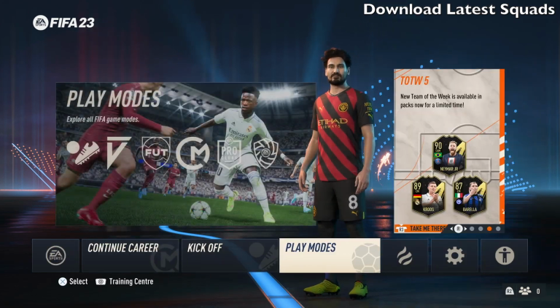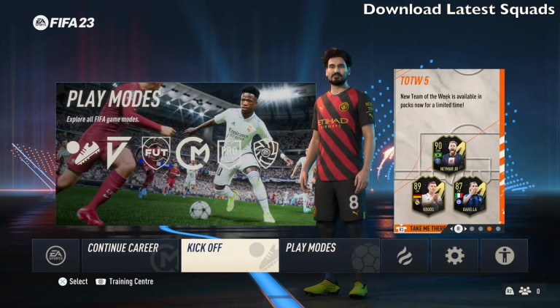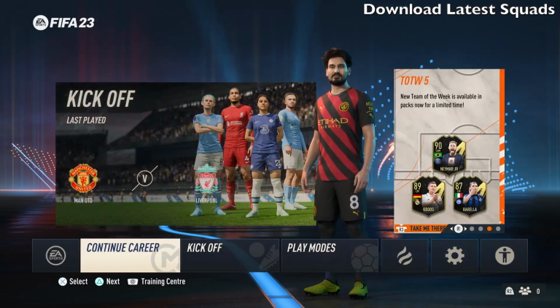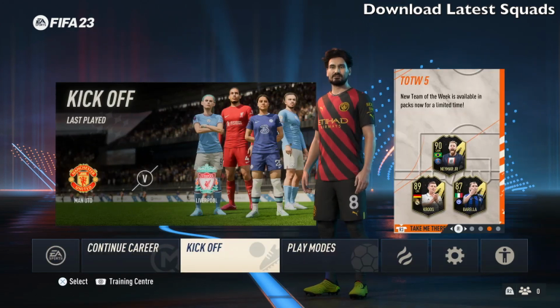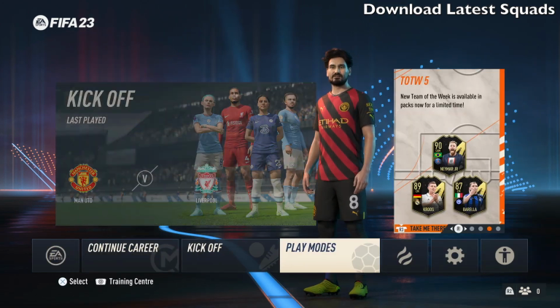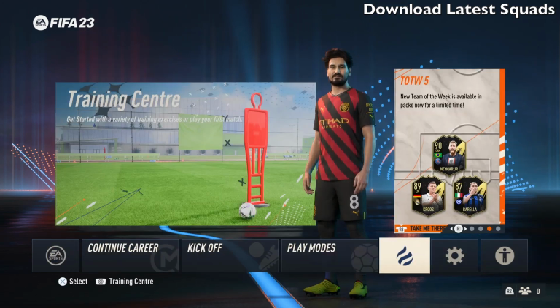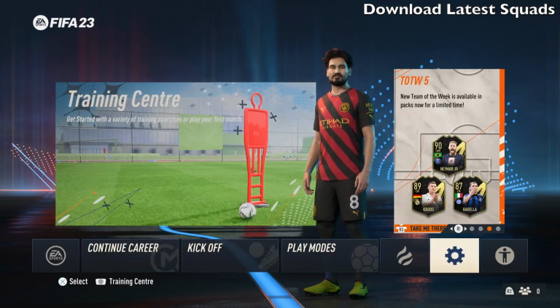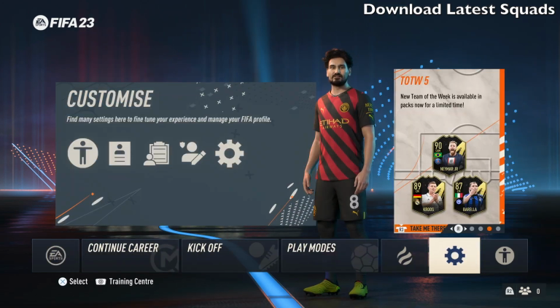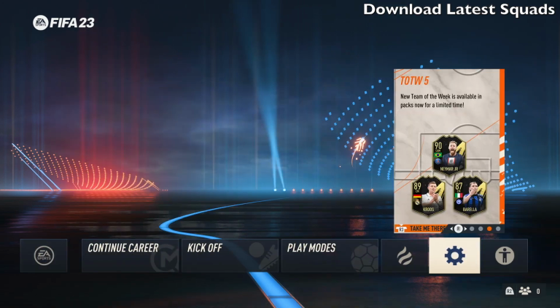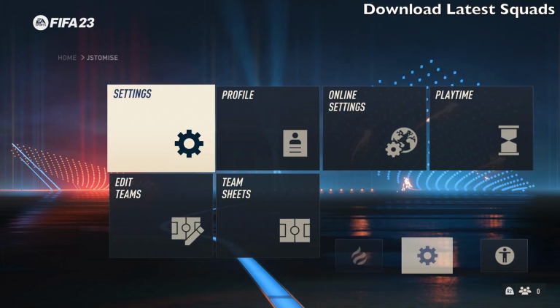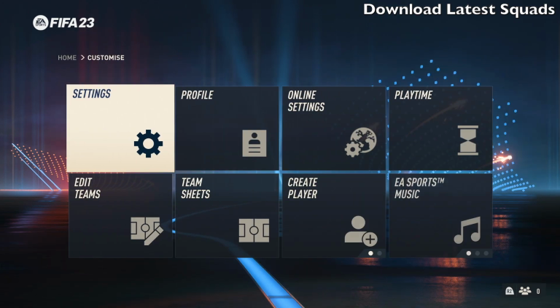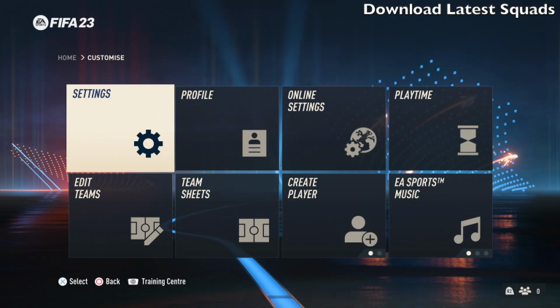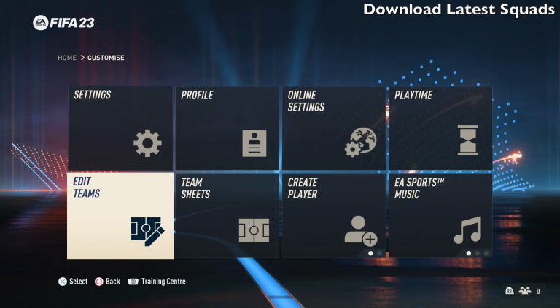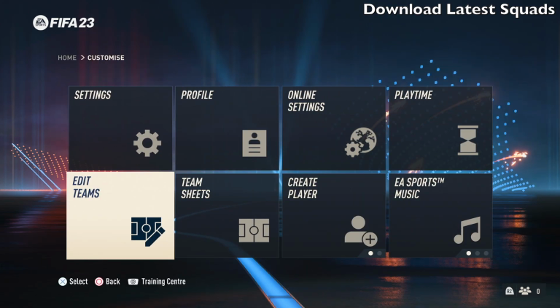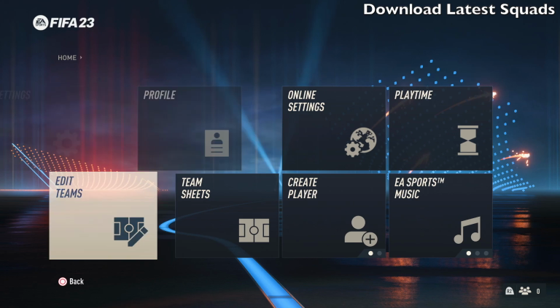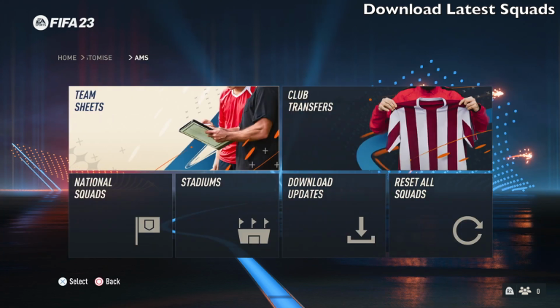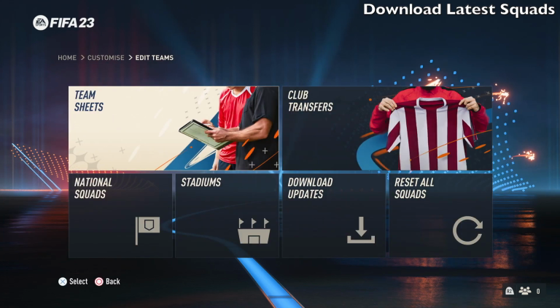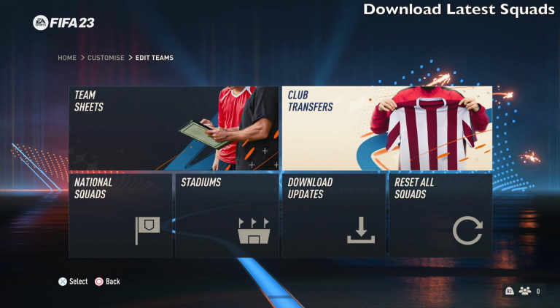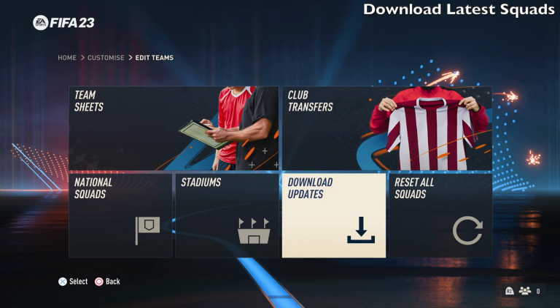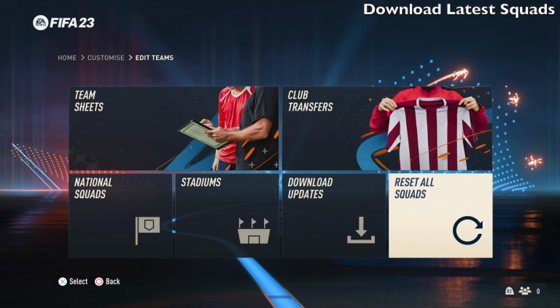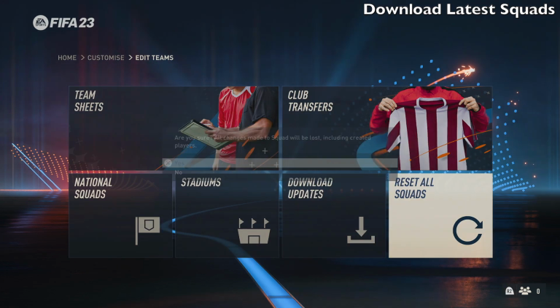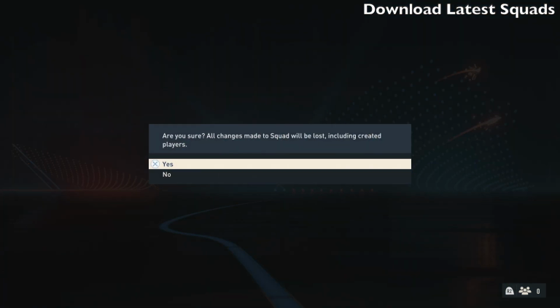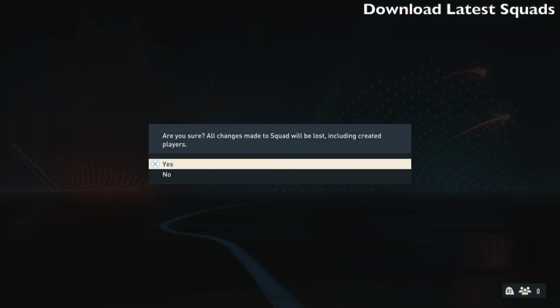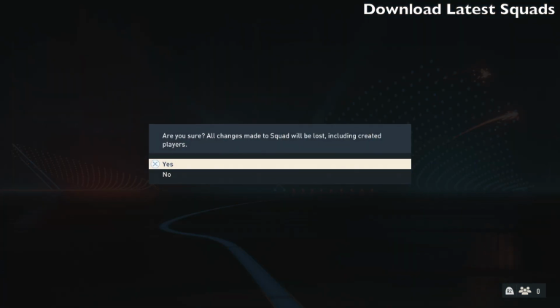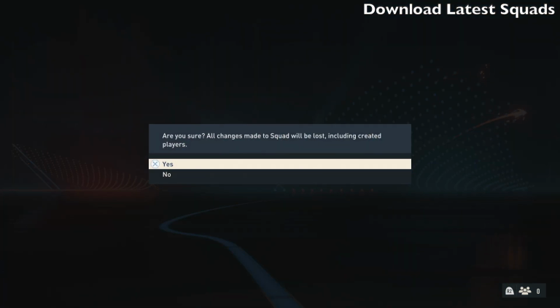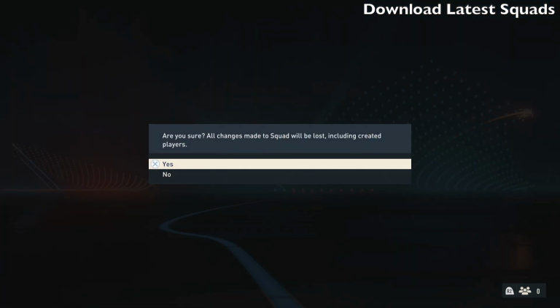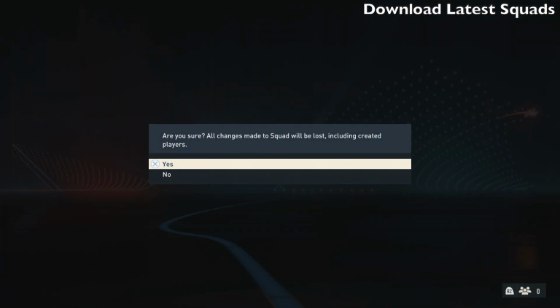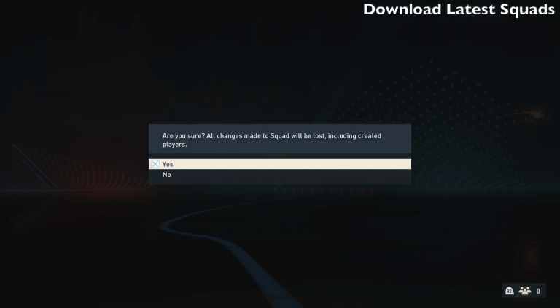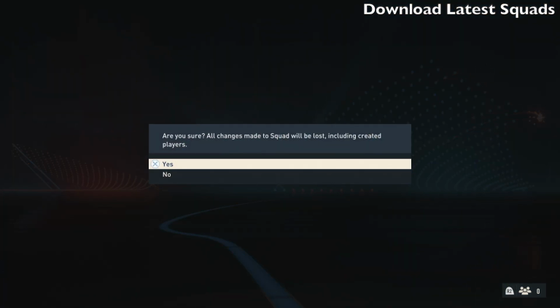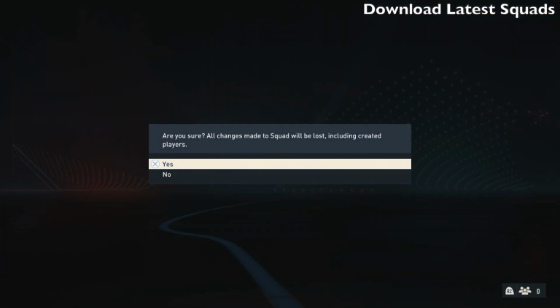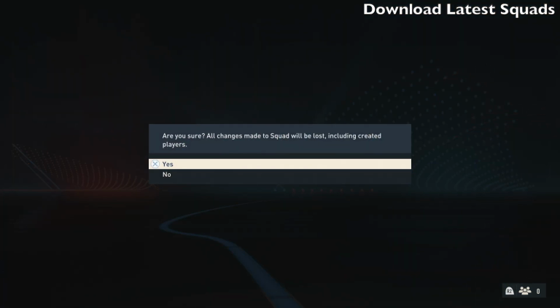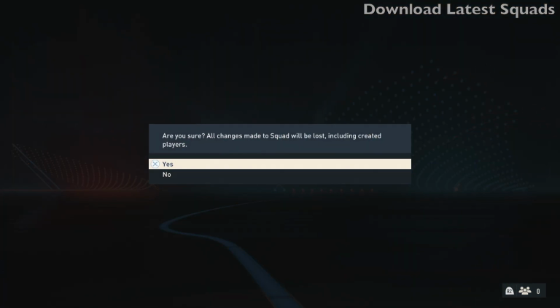If you want to reset the squads at any time, just go back to the settings, go to Edit Teams, then Reset All Squads. Click yes and it will start doing it.